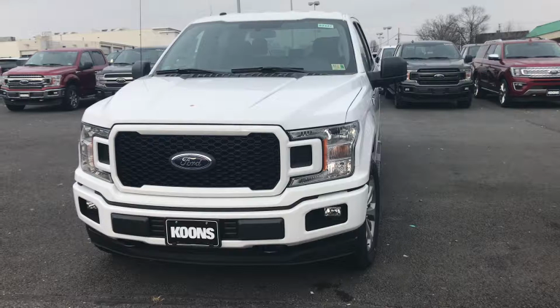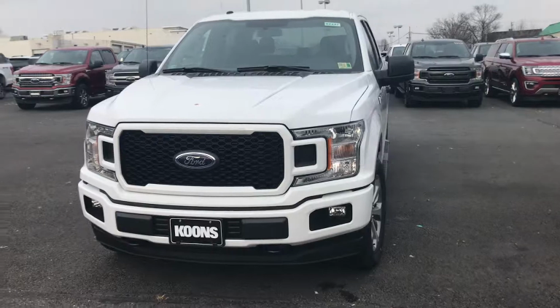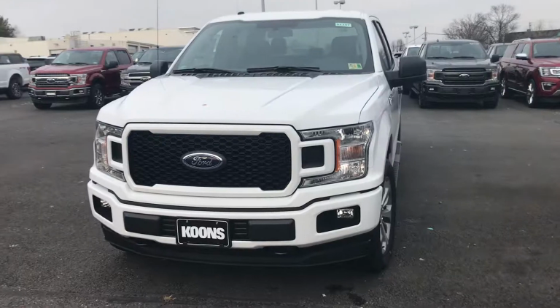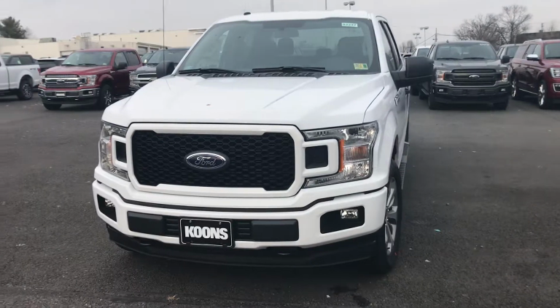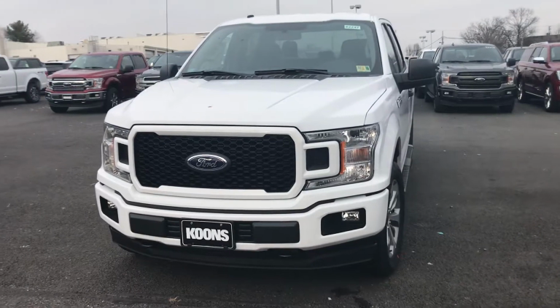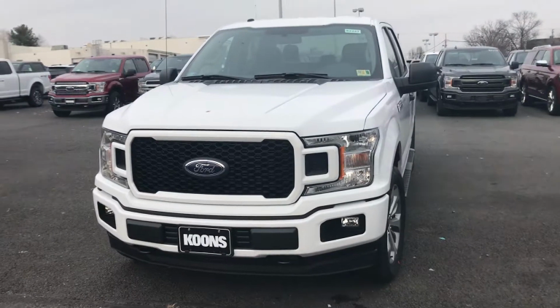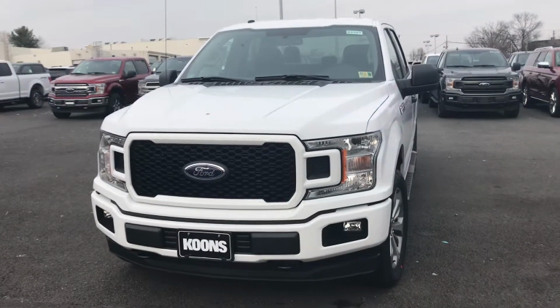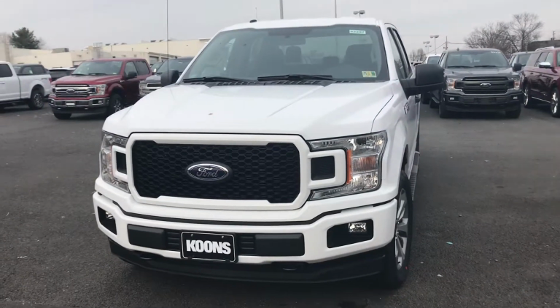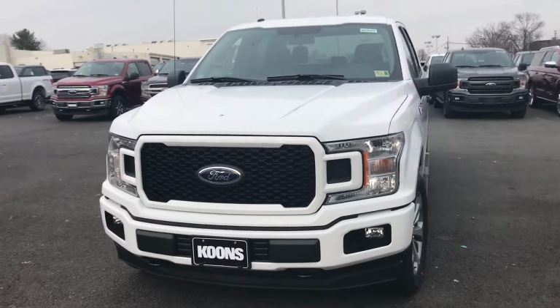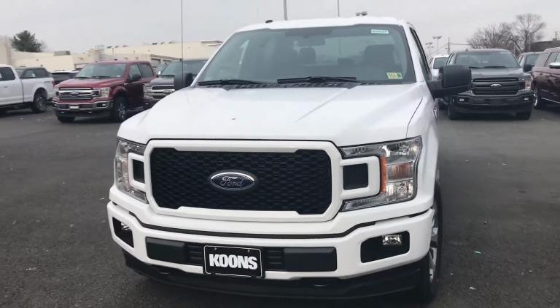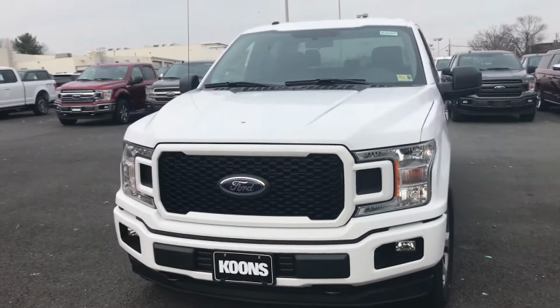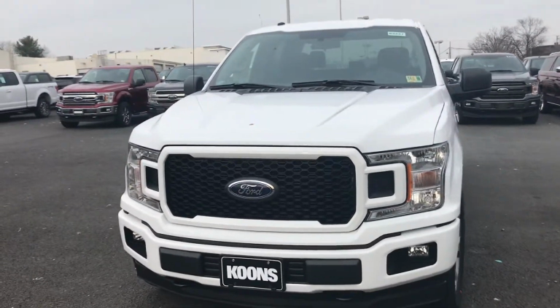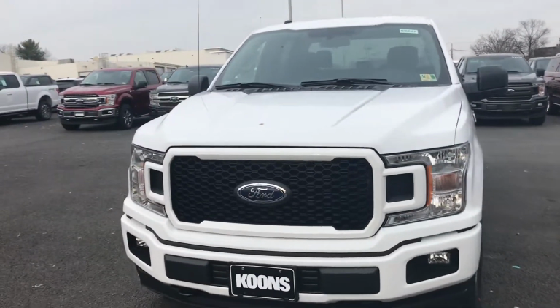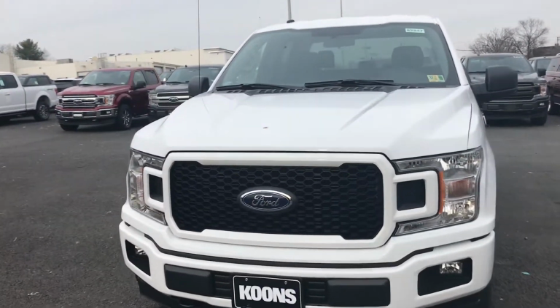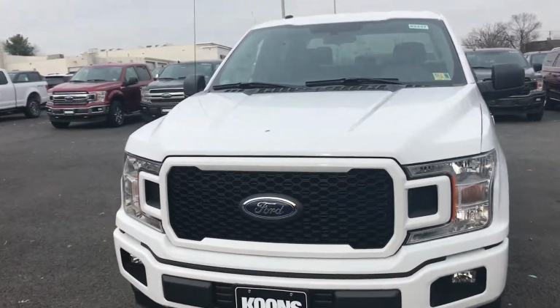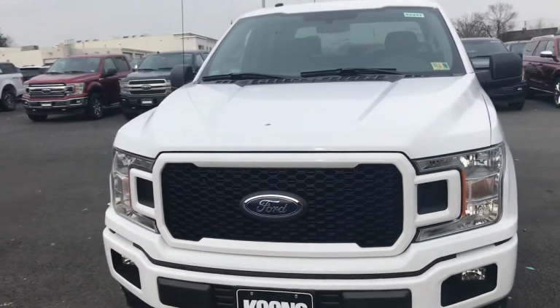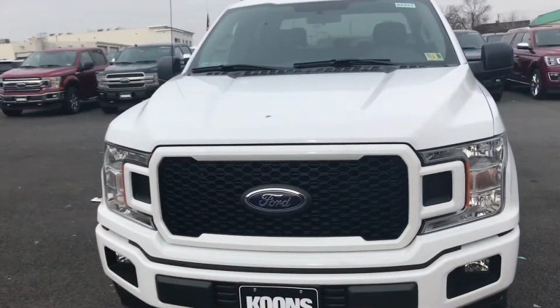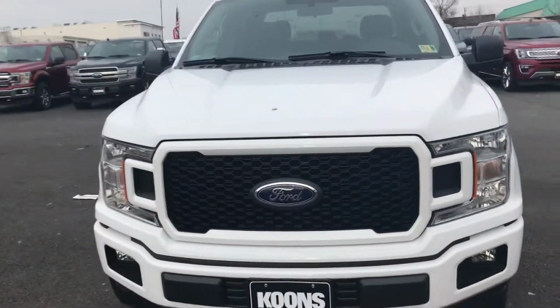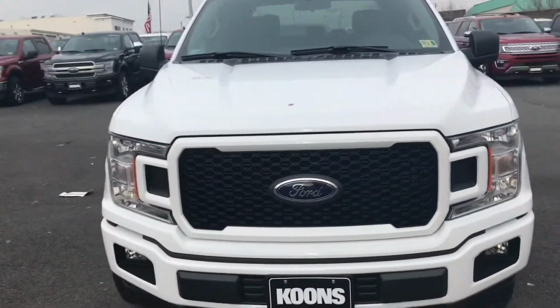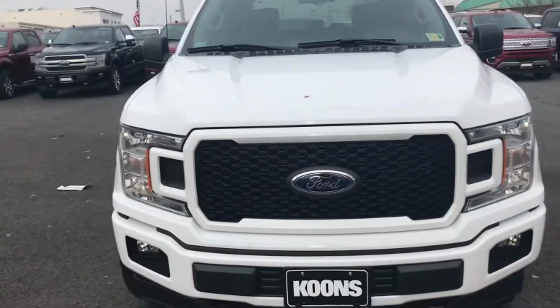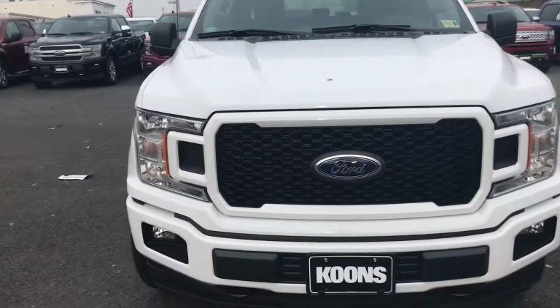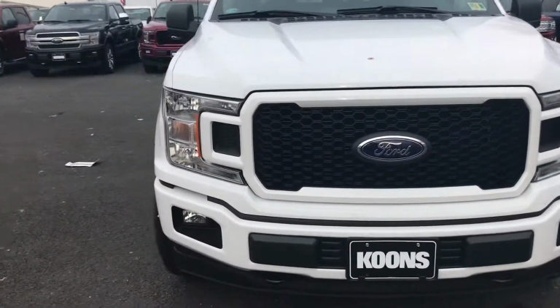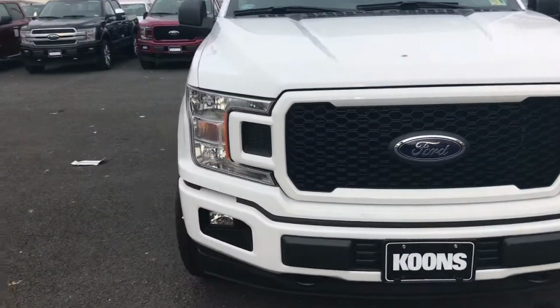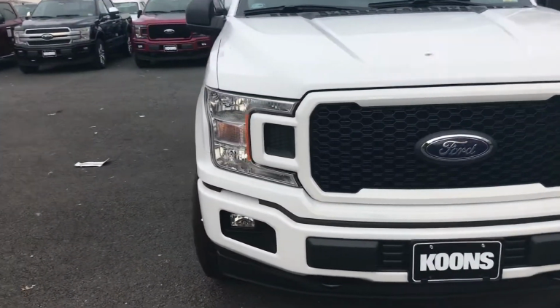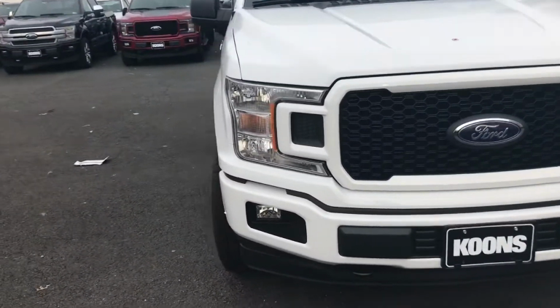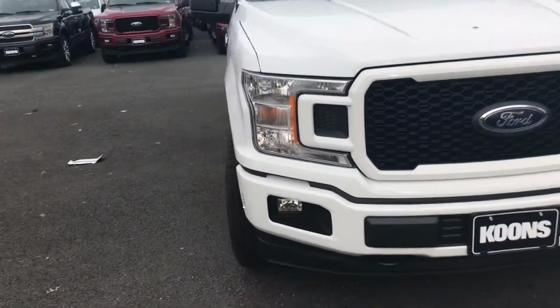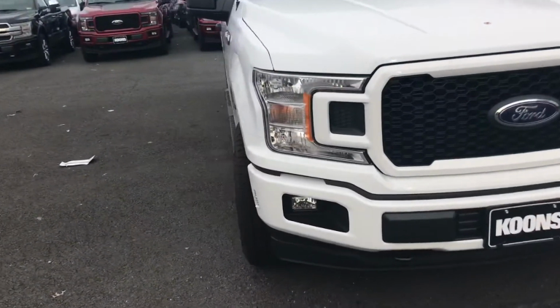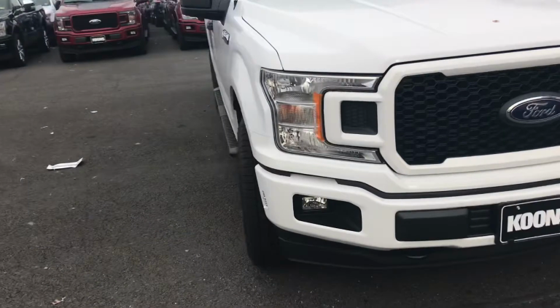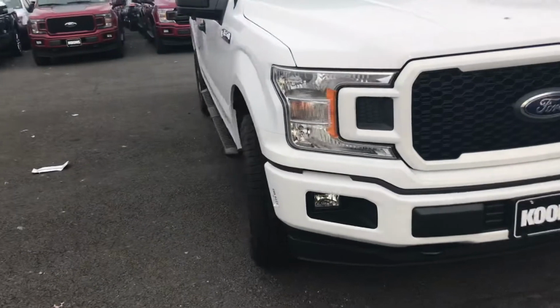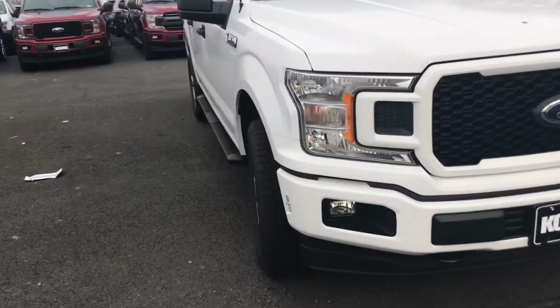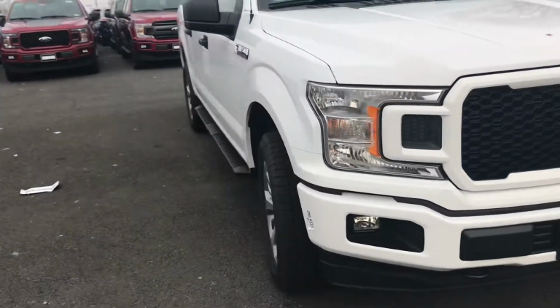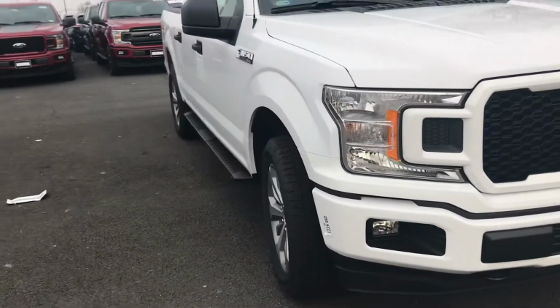Hey Martin, this is Will from Coon Sterling Ford. Wanted to take a video of the white STX for you. It's a good looking truck.